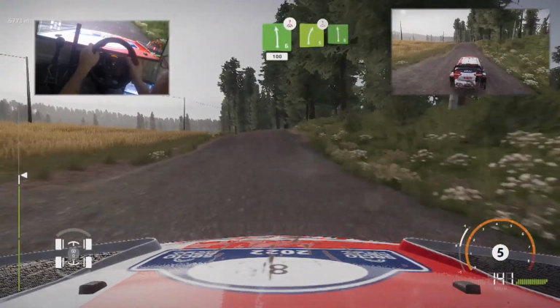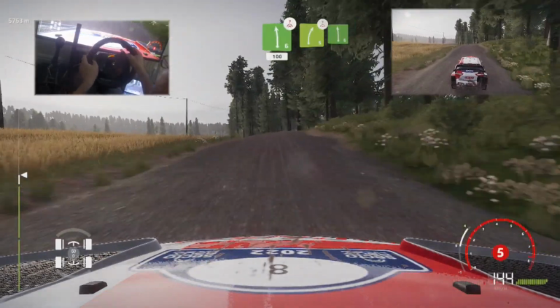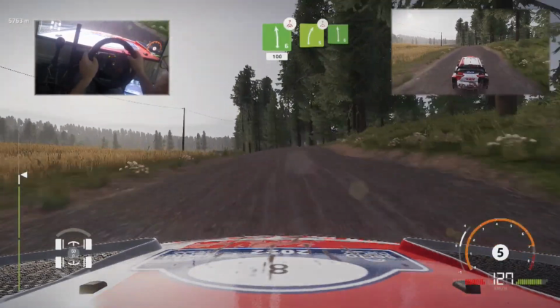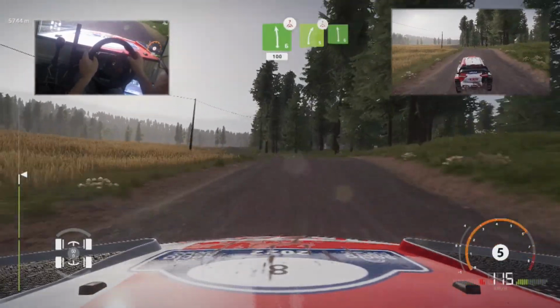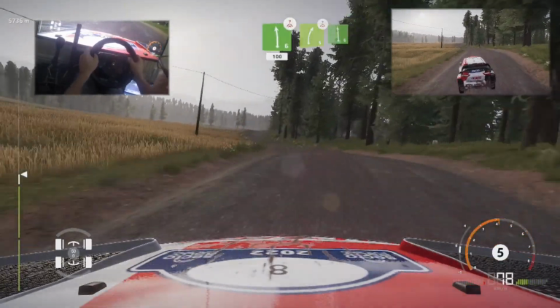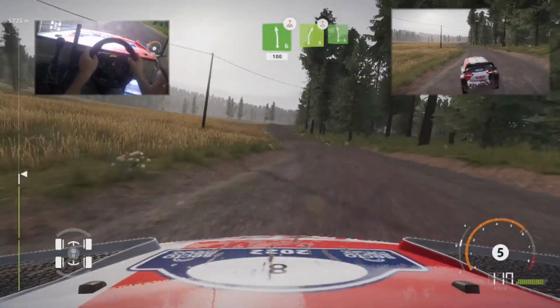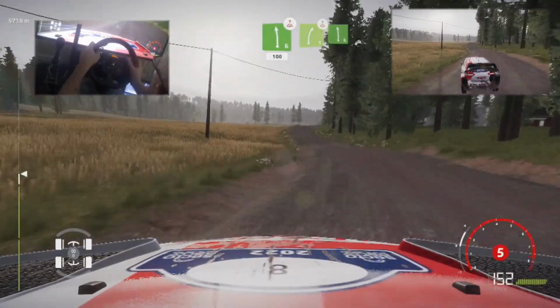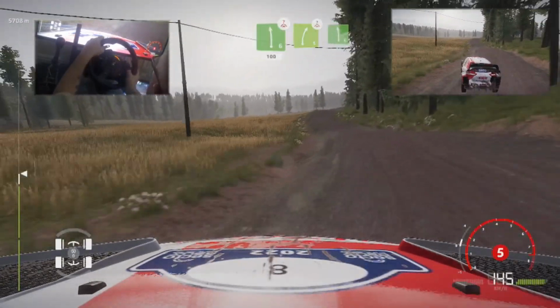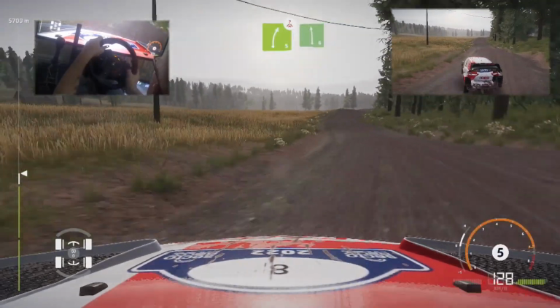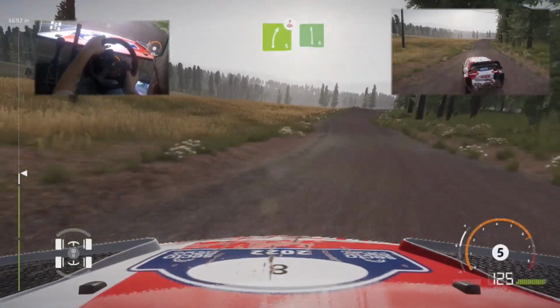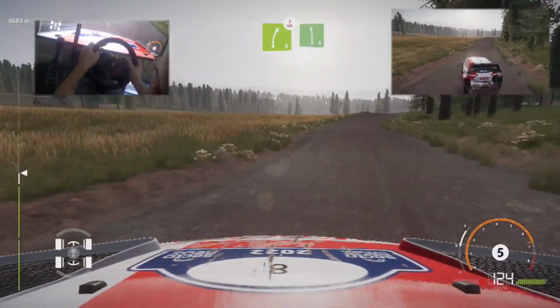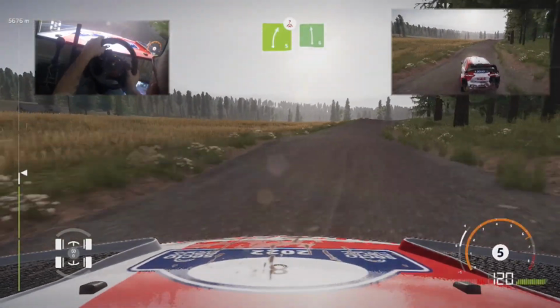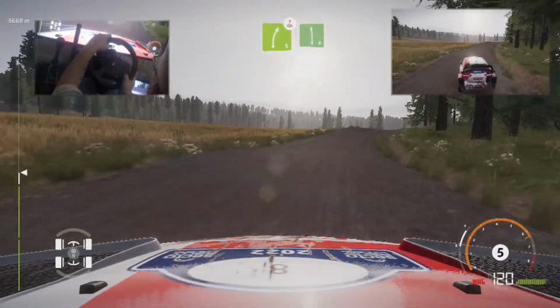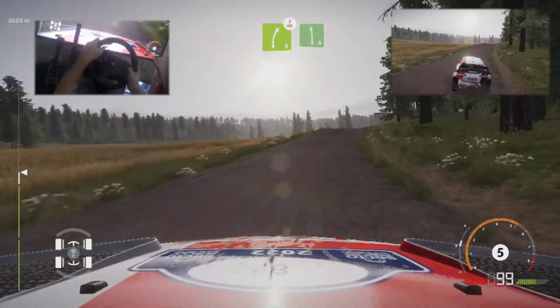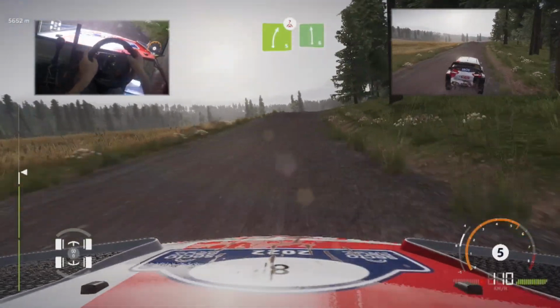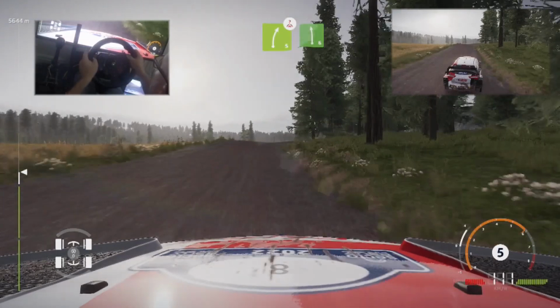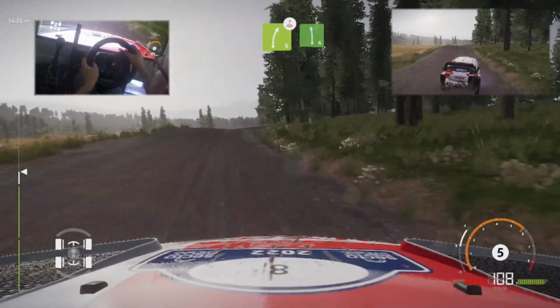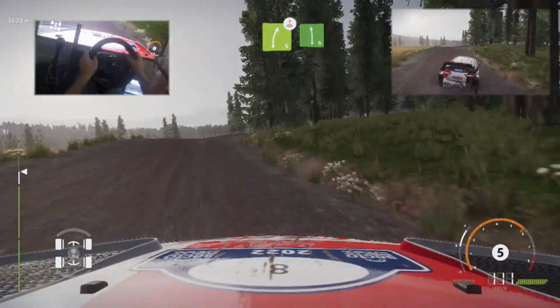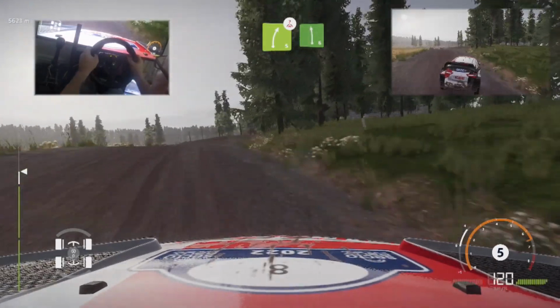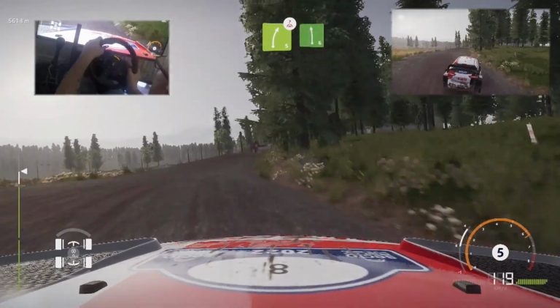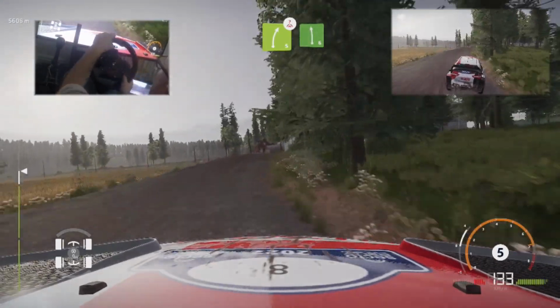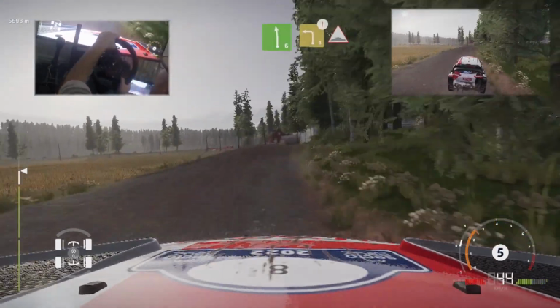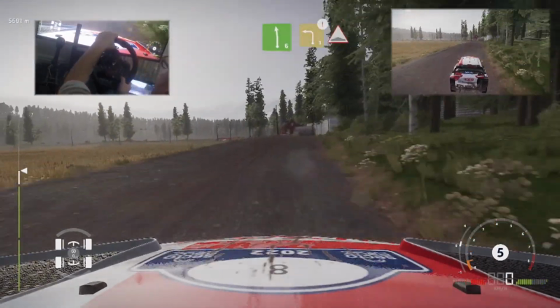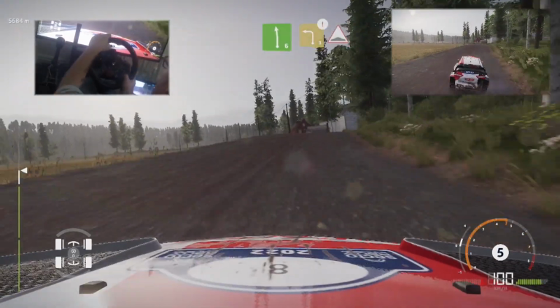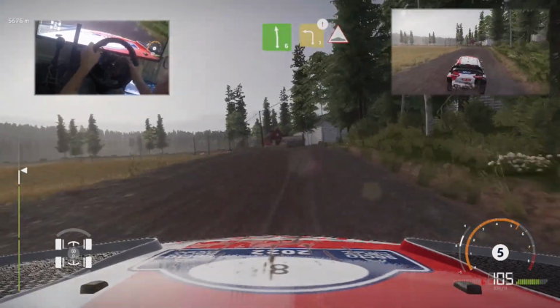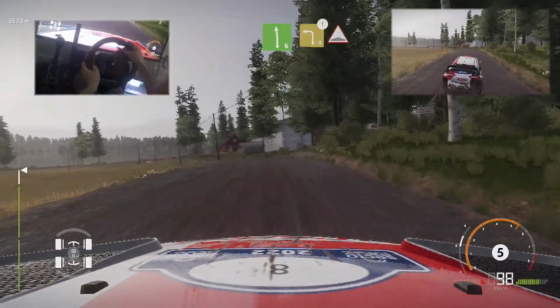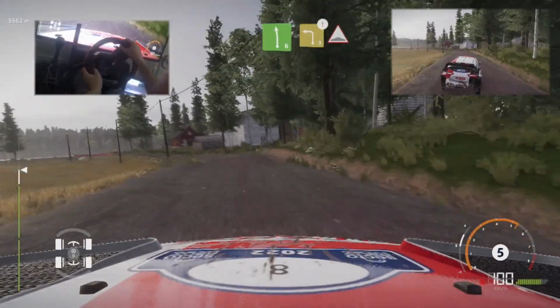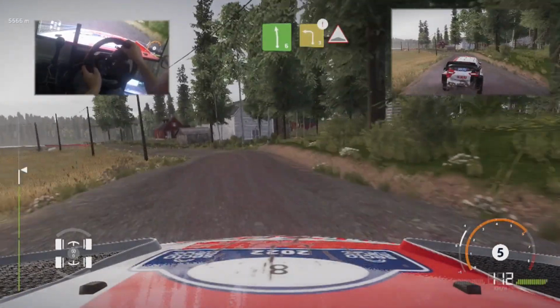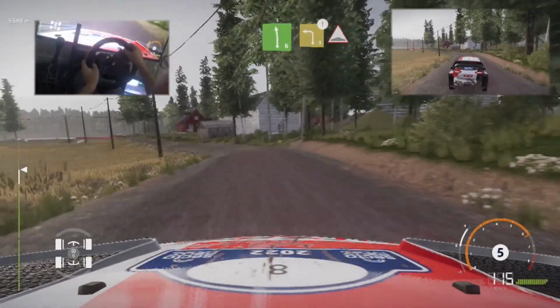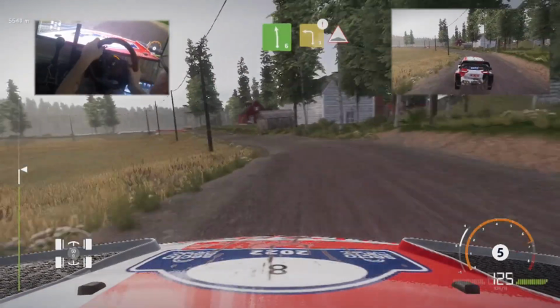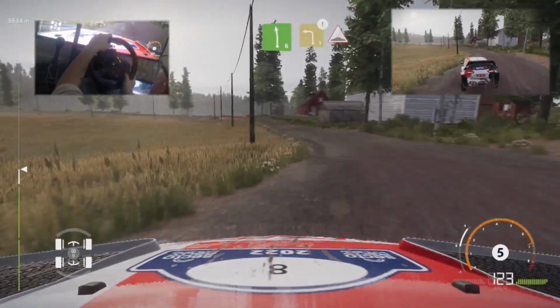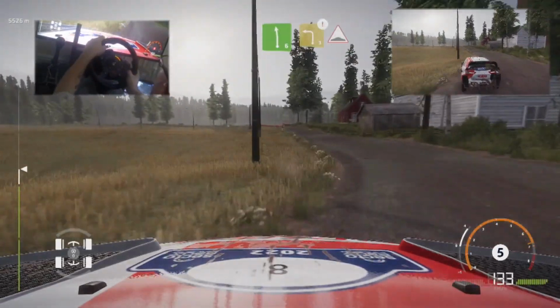Right 5, medium, keep in, over crest, and left 6, cut. Caution, brake, left 3, keep in, and bumps.